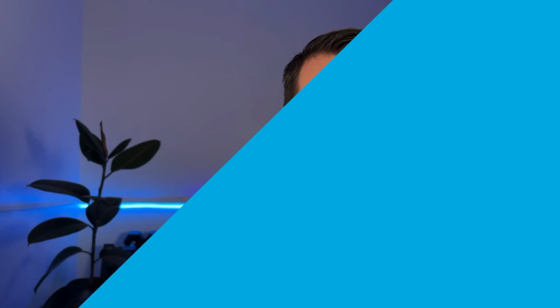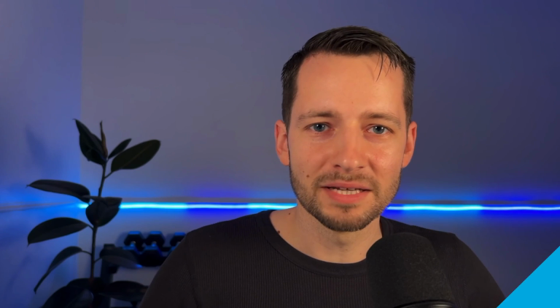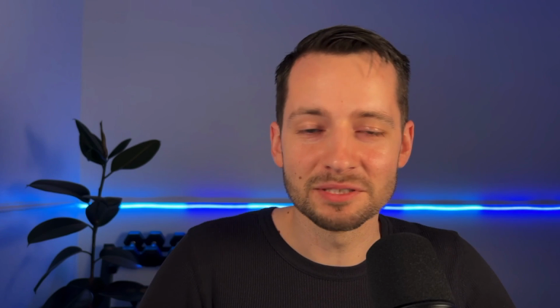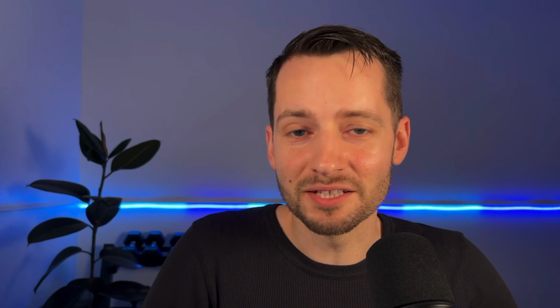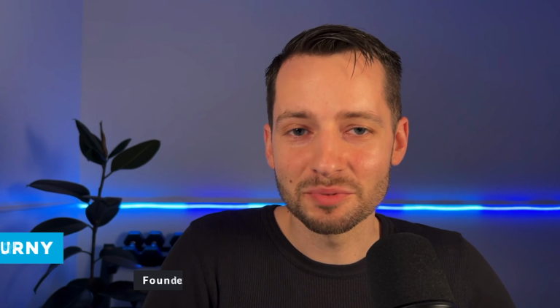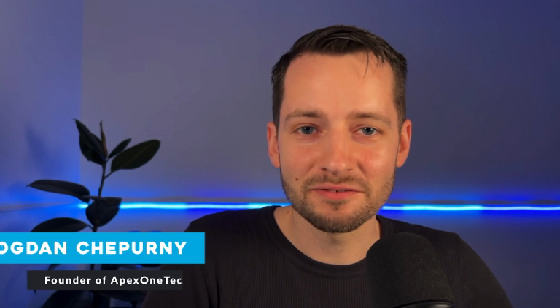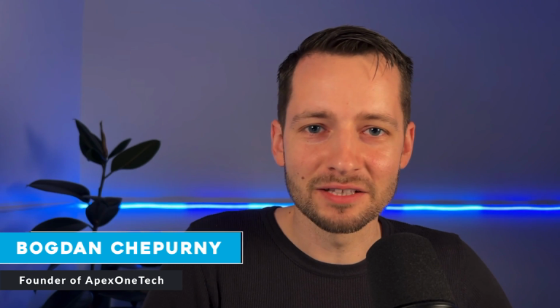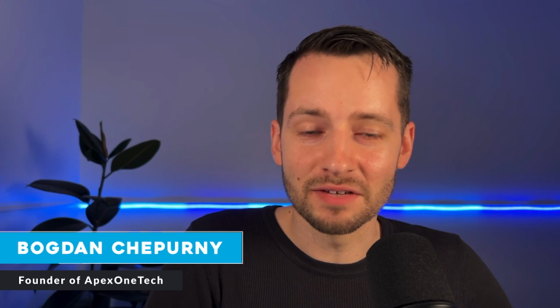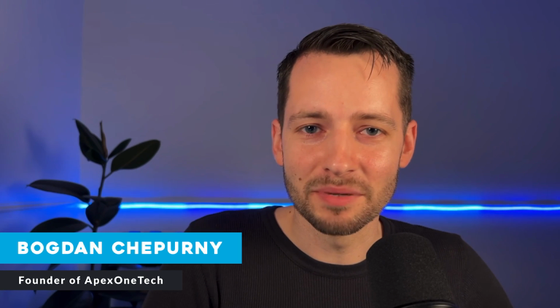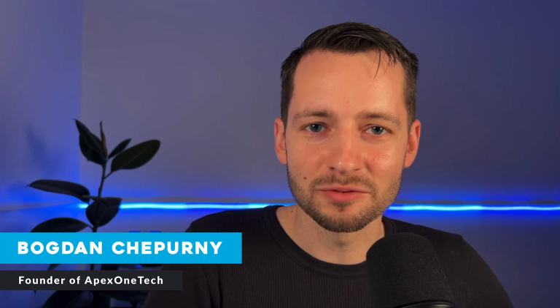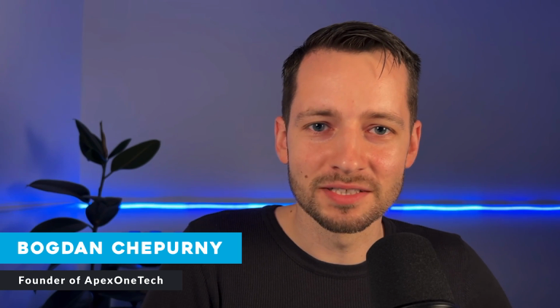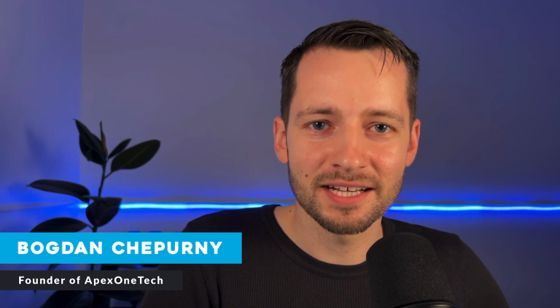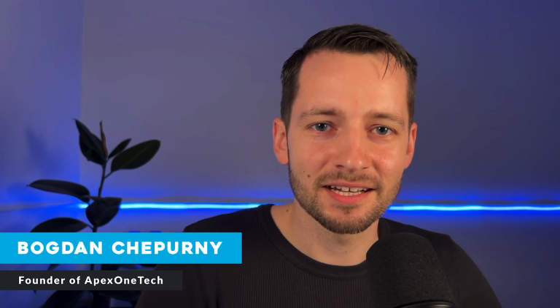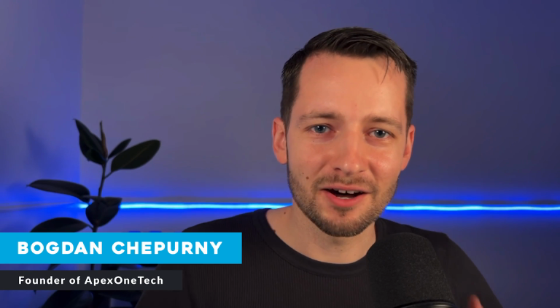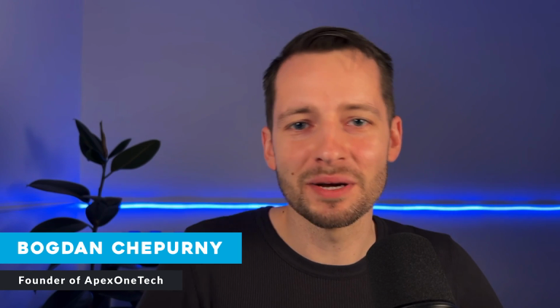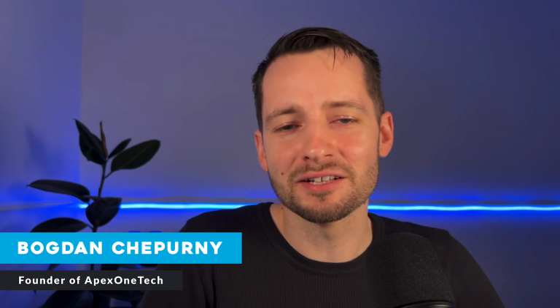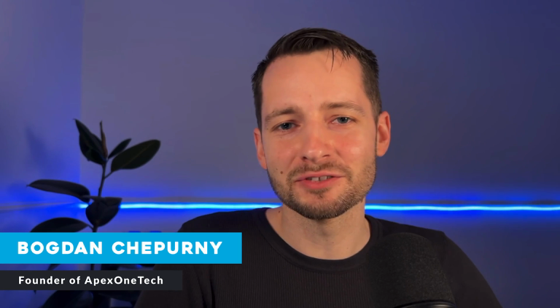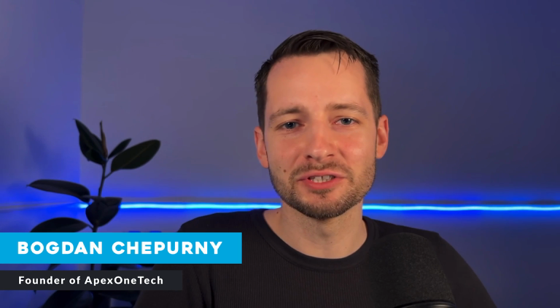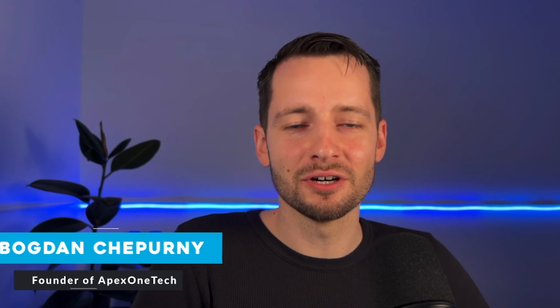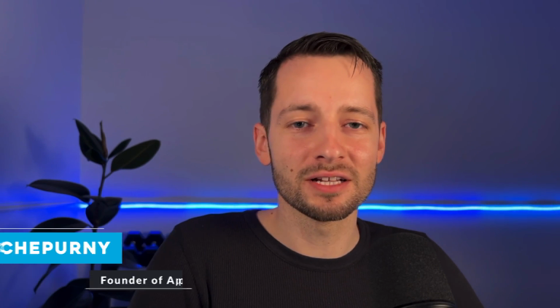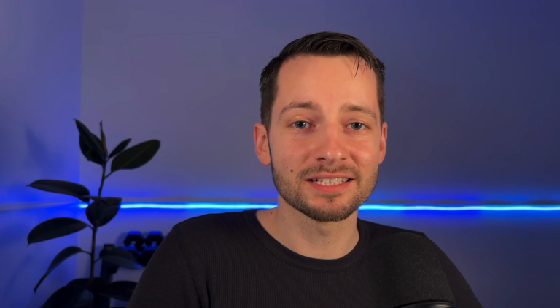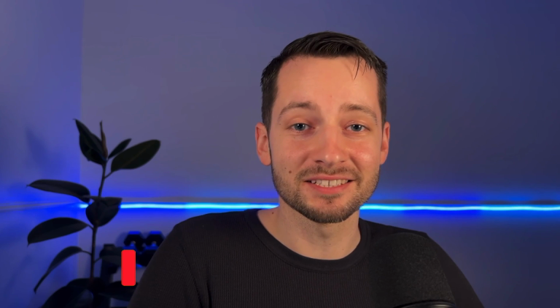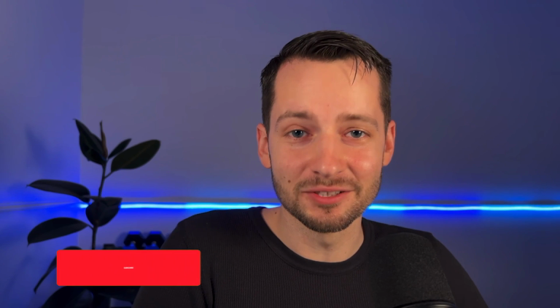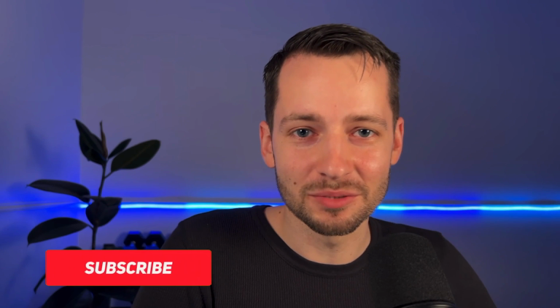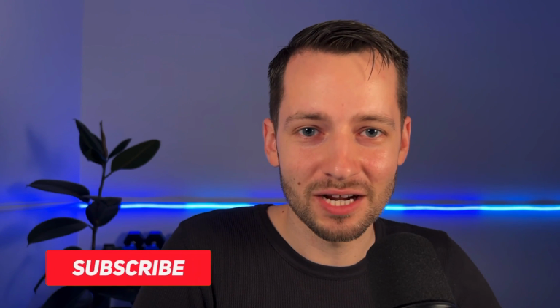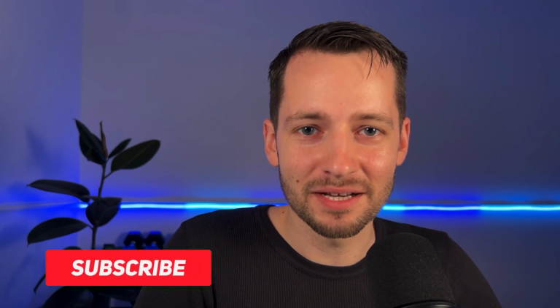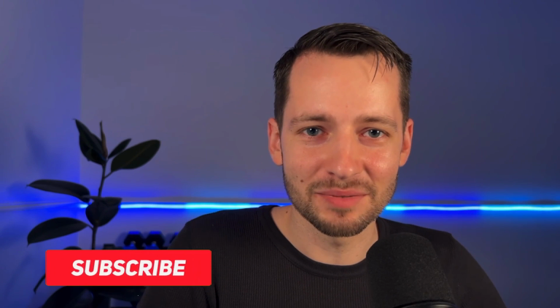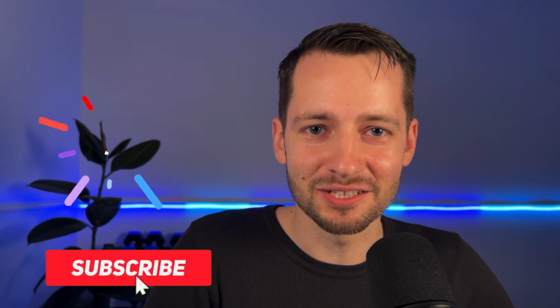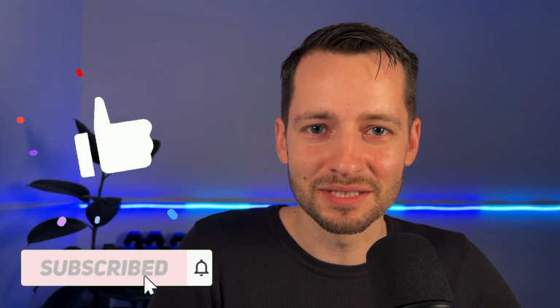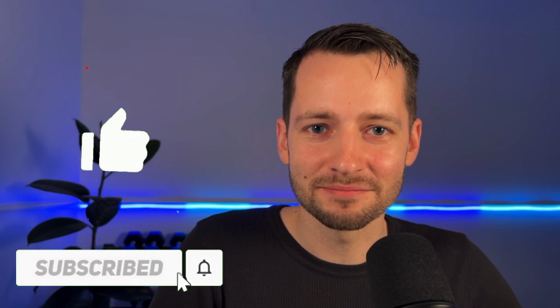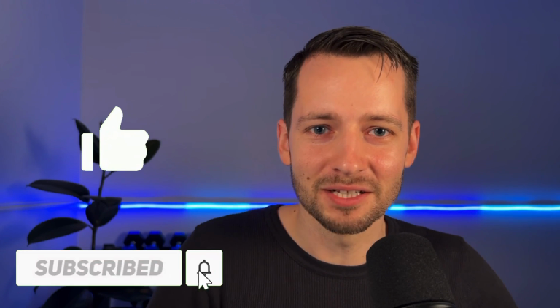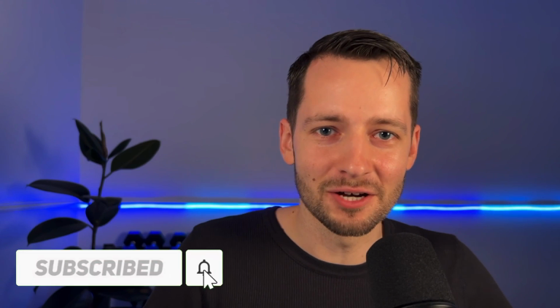My name is Bogdan Shperny, founder of Apex One Tech. All my content is free to you. All I ask is that you subscribe and smash the like button. Let's go.